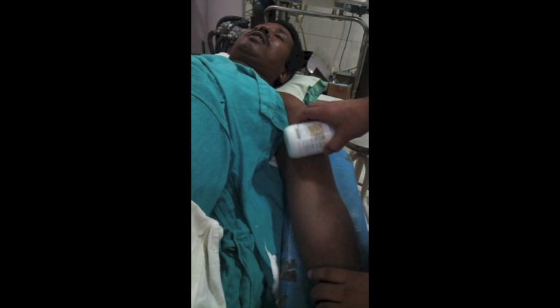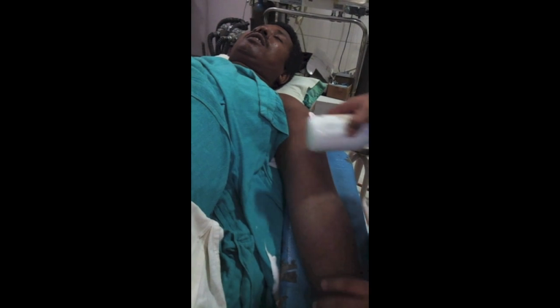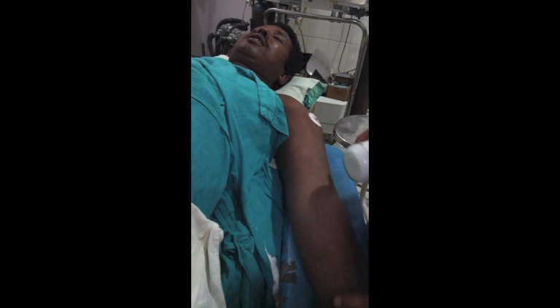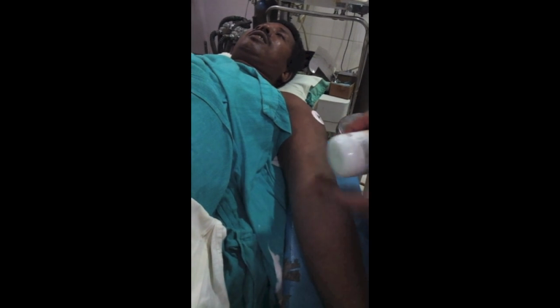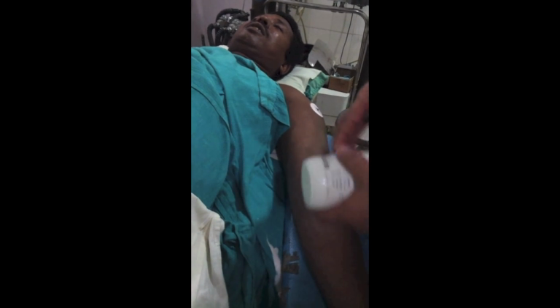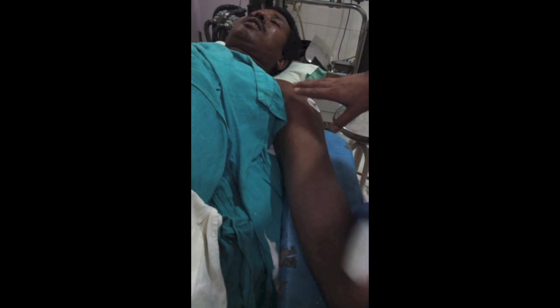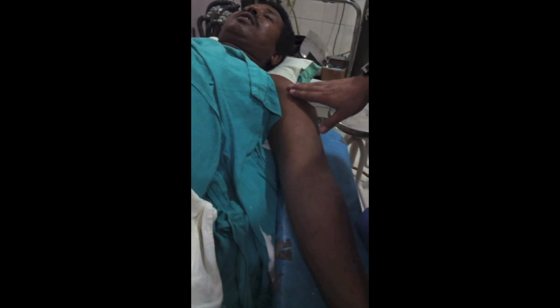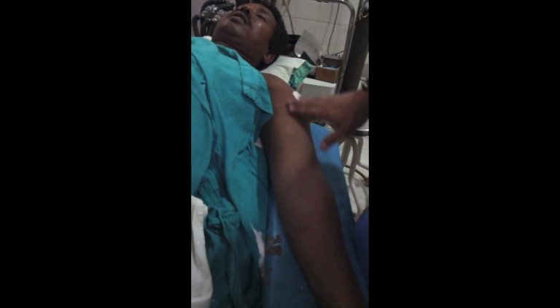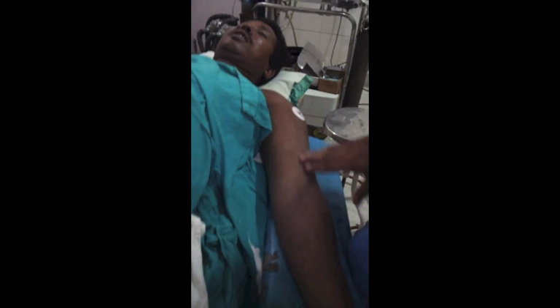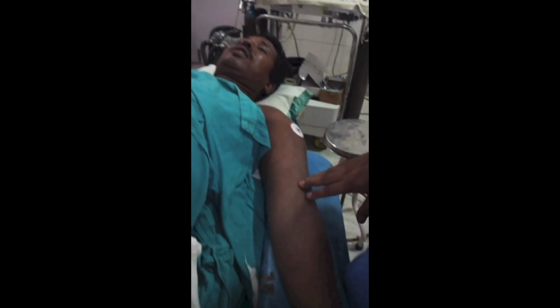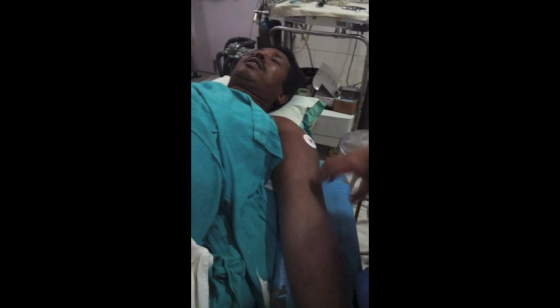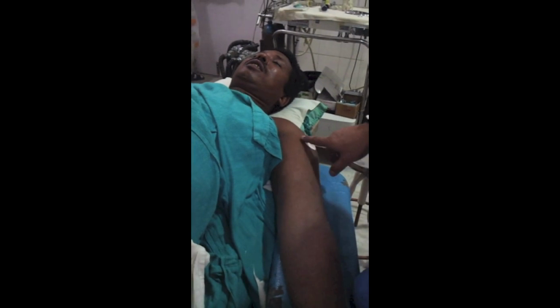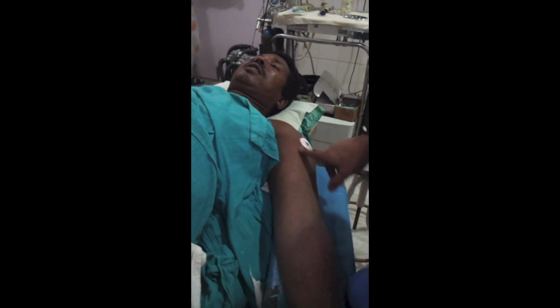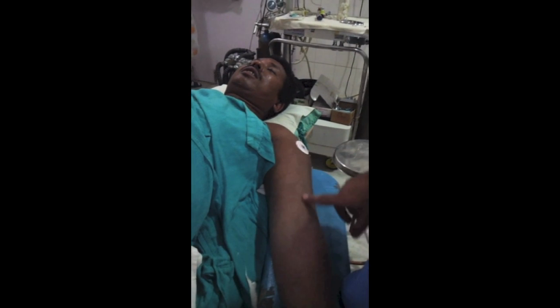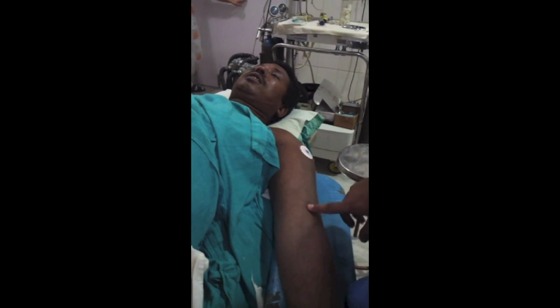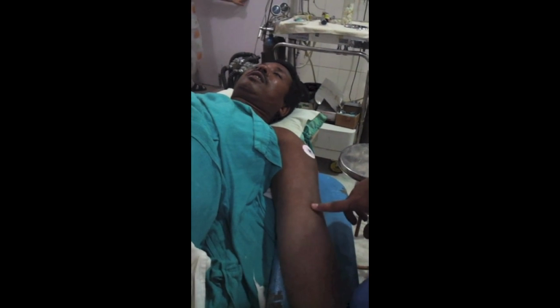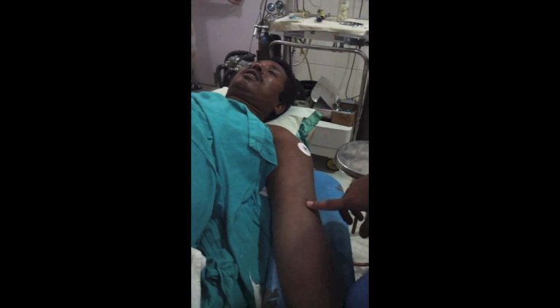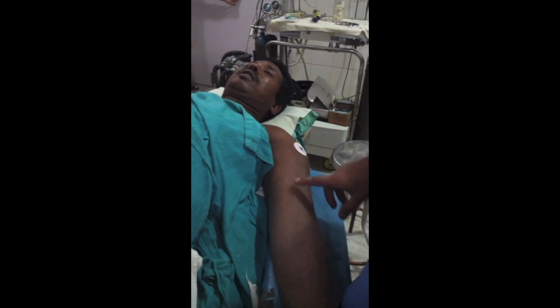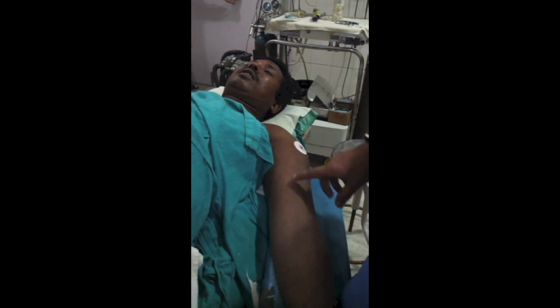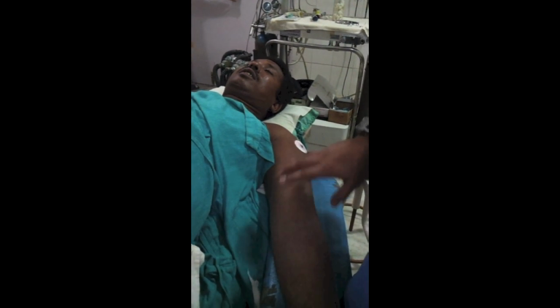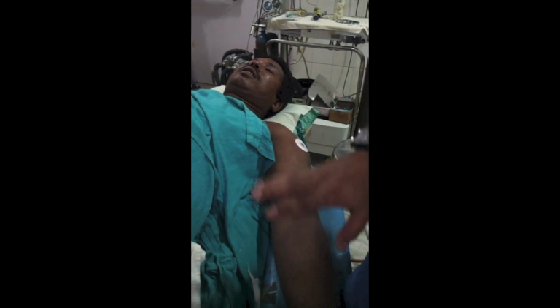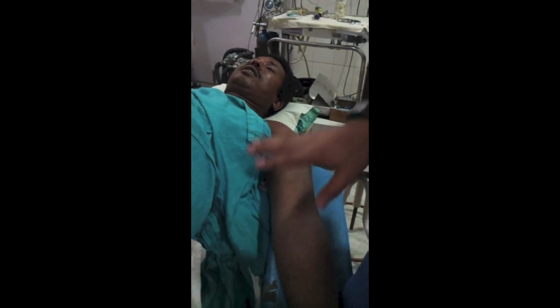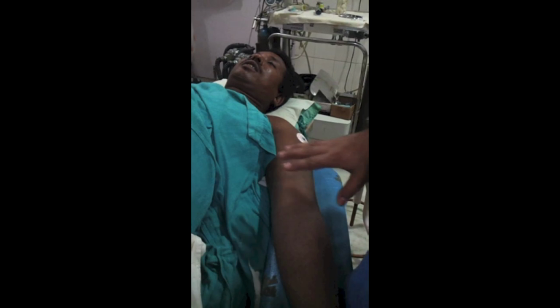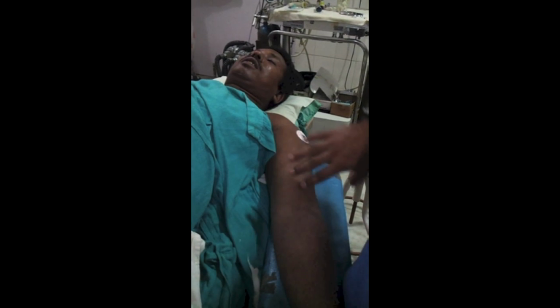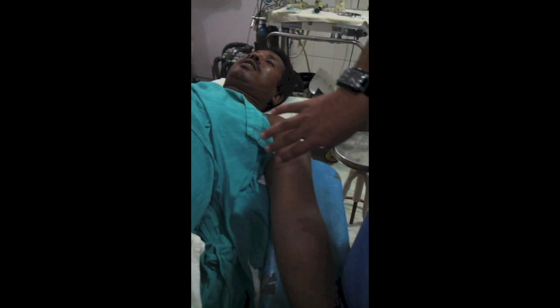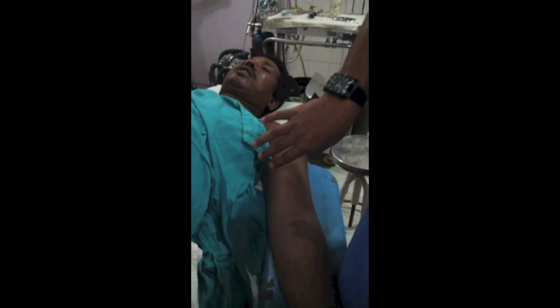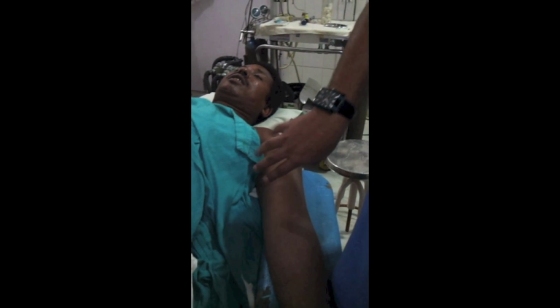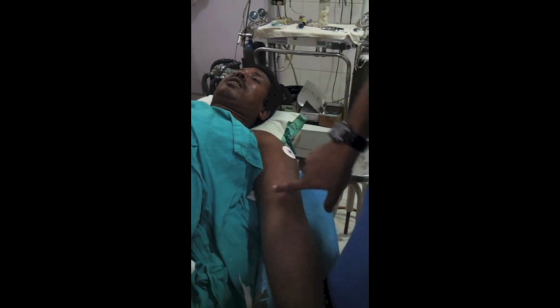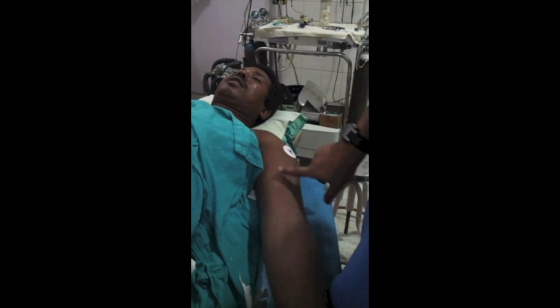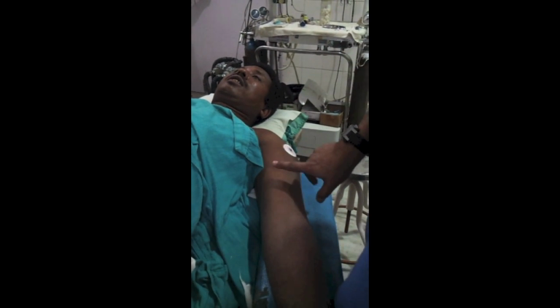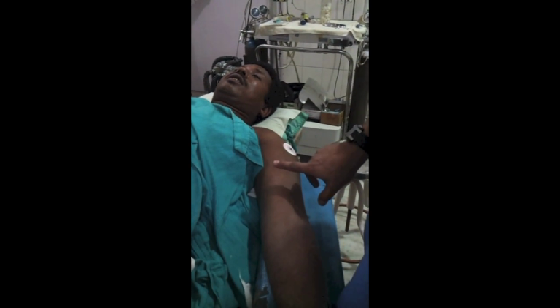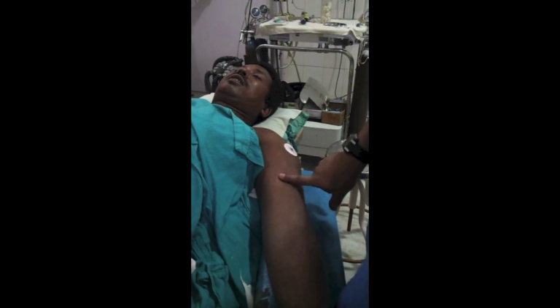This limb is now anesthetized. You can go for surgery anytime. This is the block assessment at exactly 40 minutes.